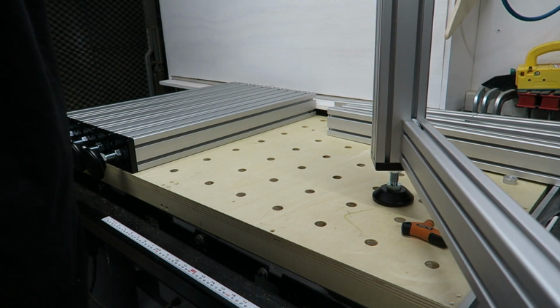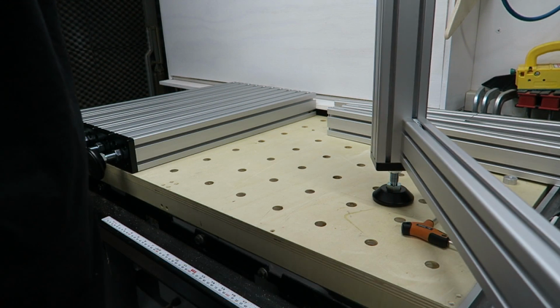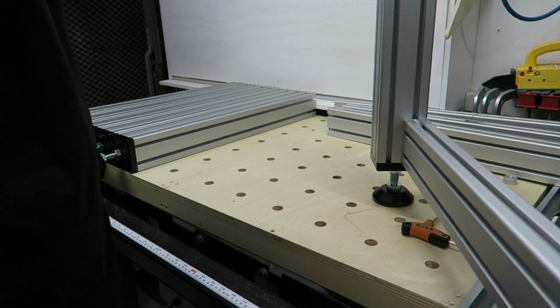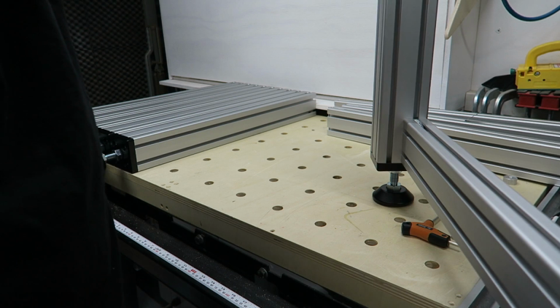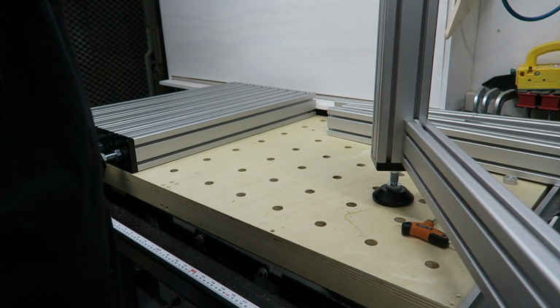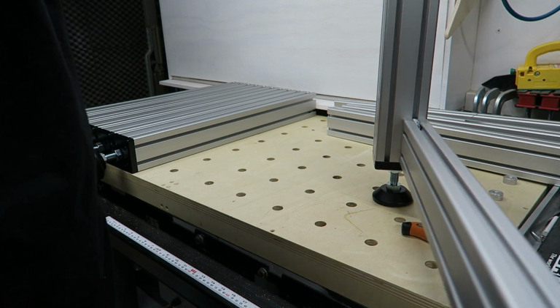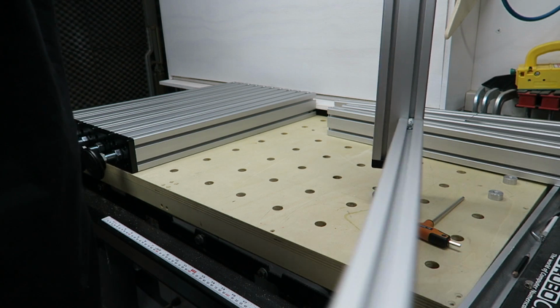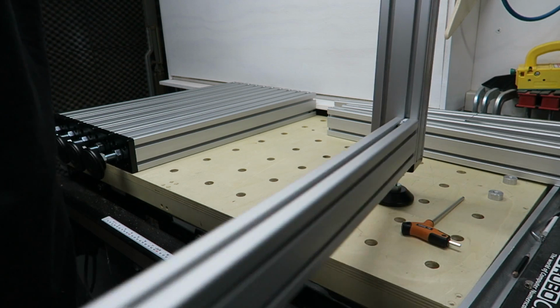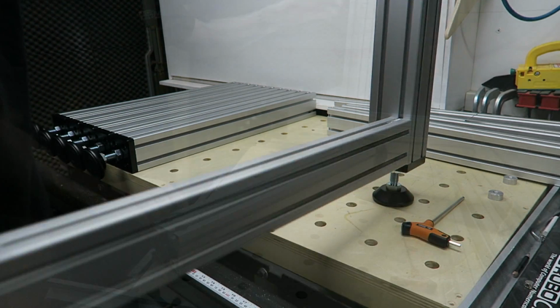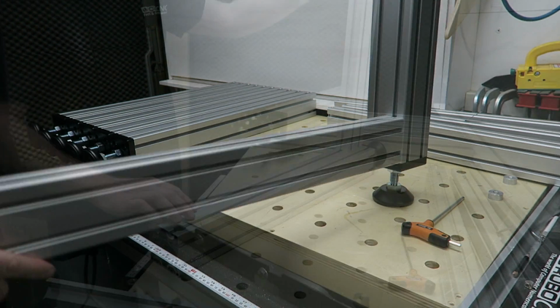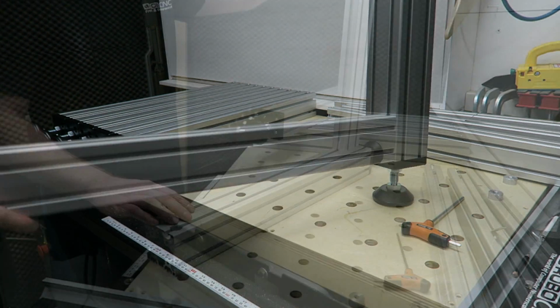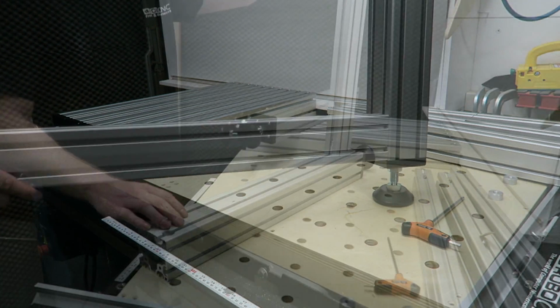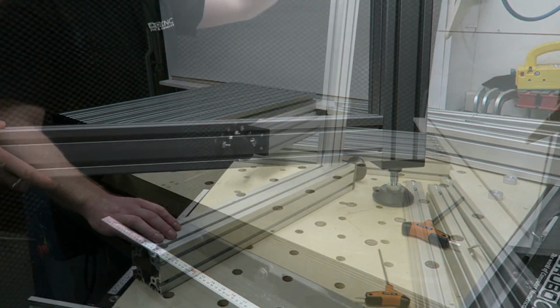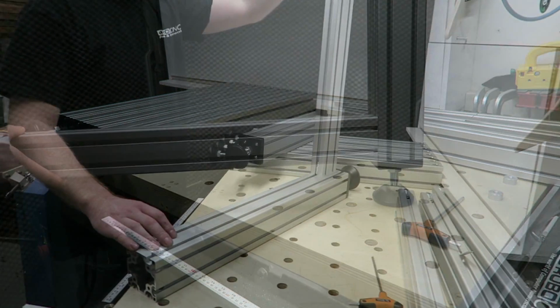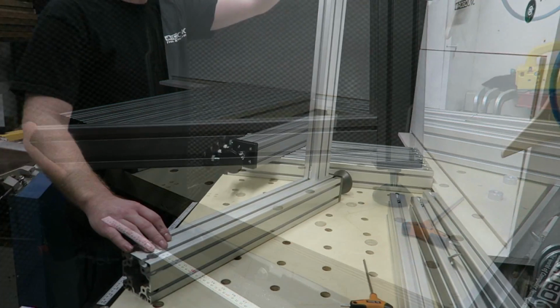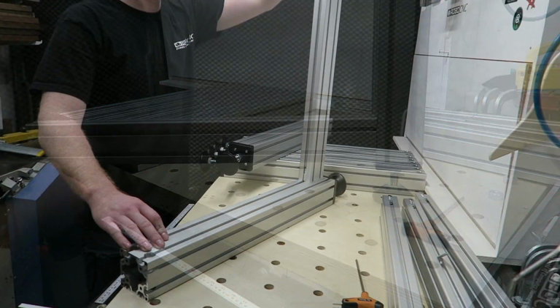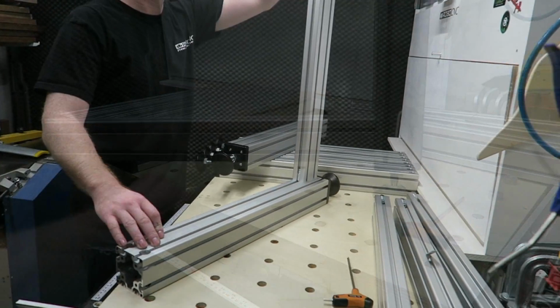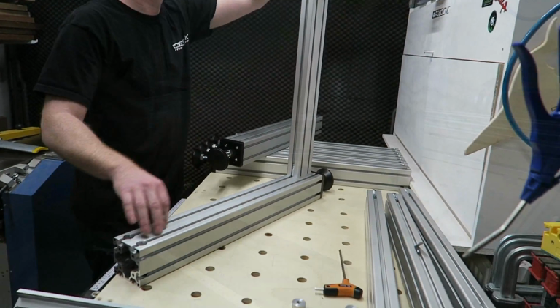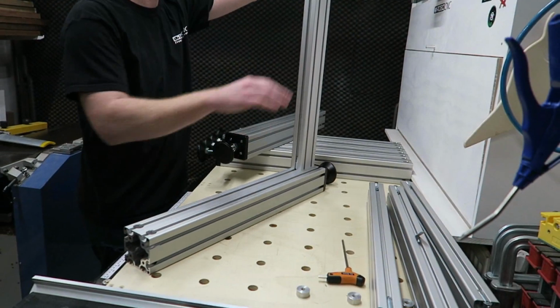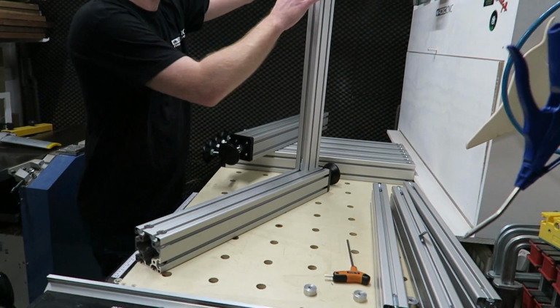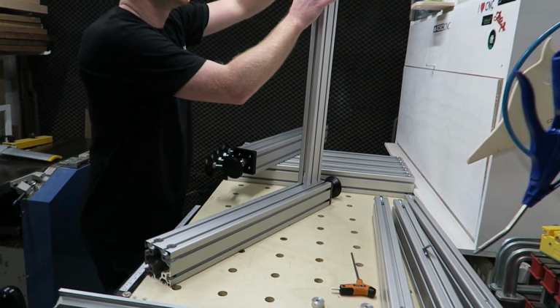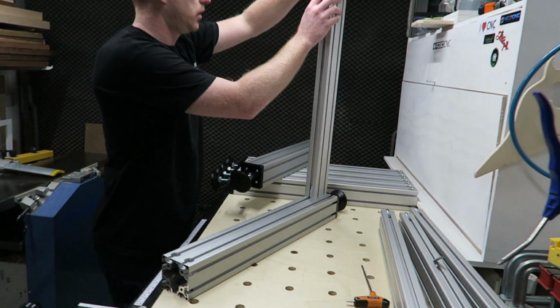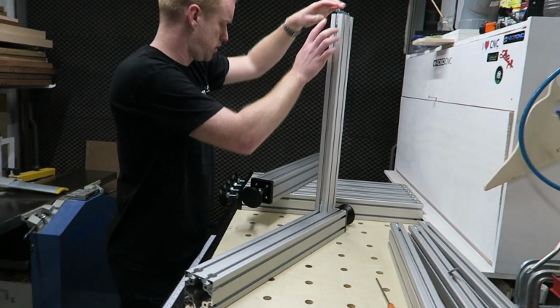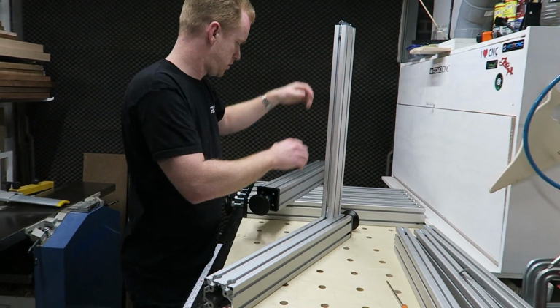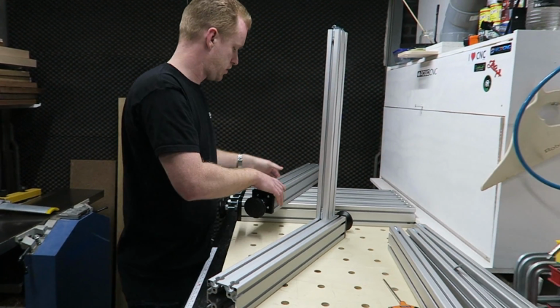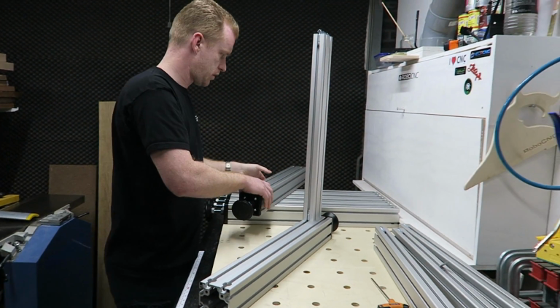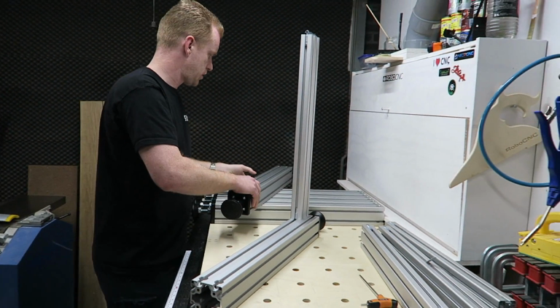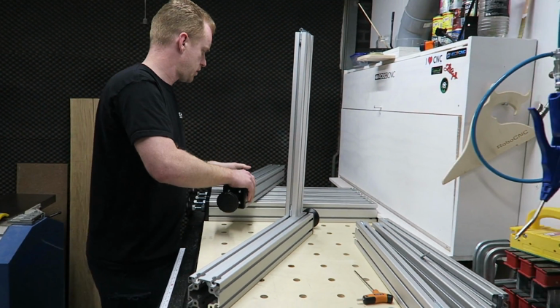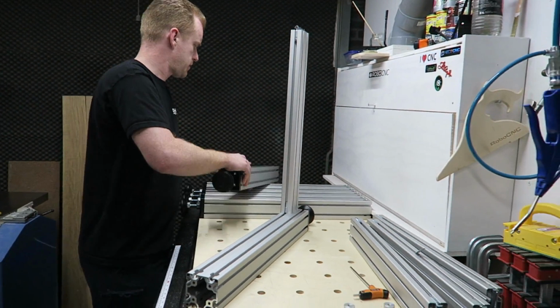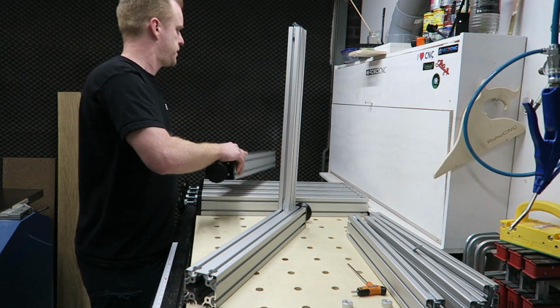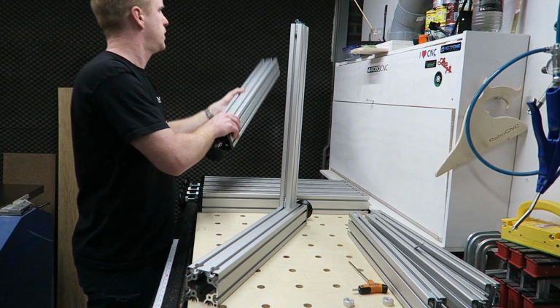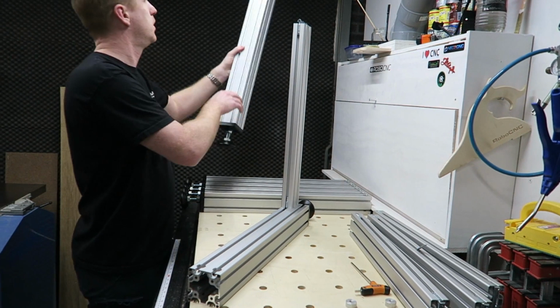Even with my stupid mistake of the left-handed thread, it's still holding up quite fine.